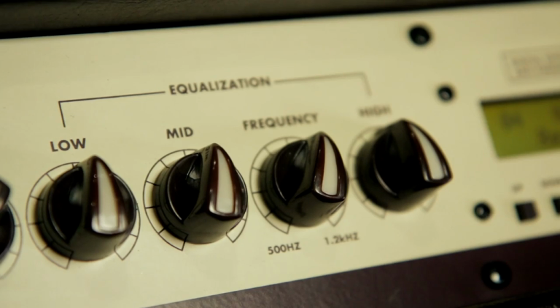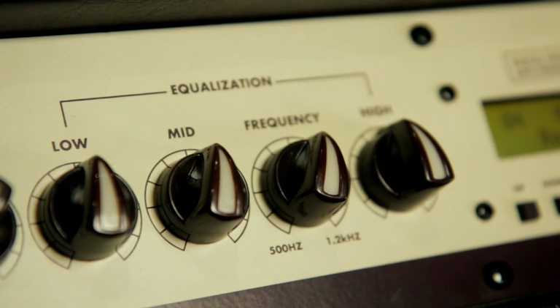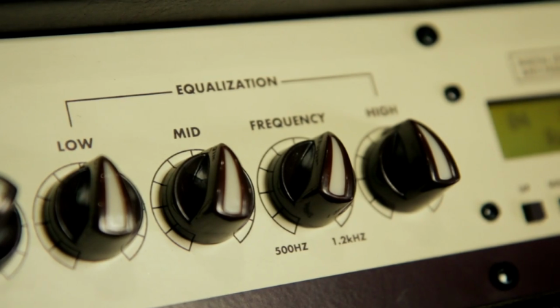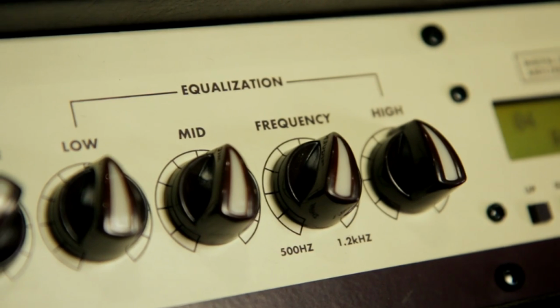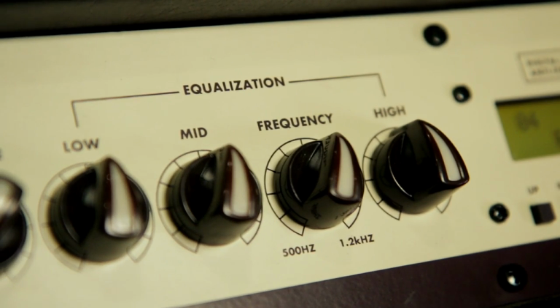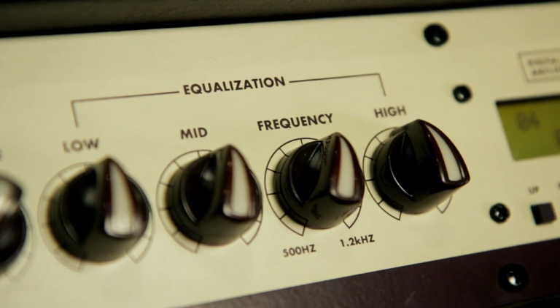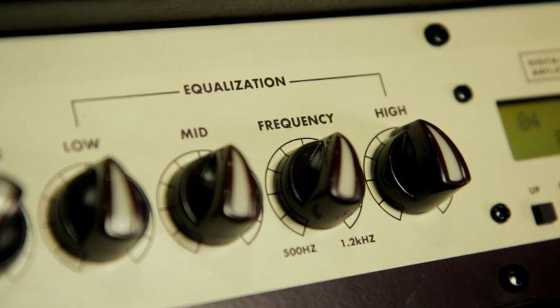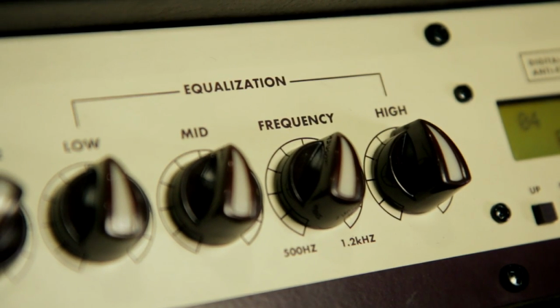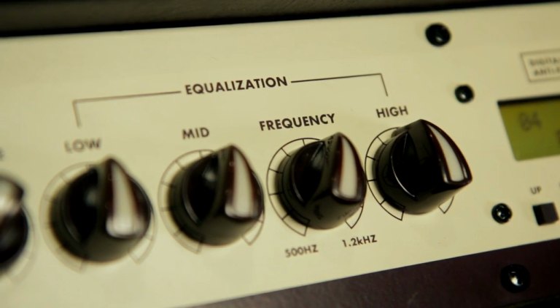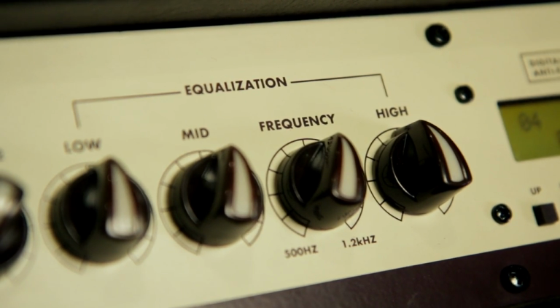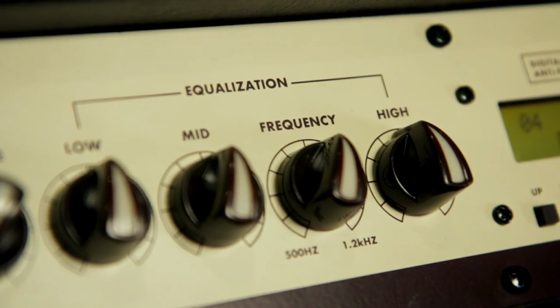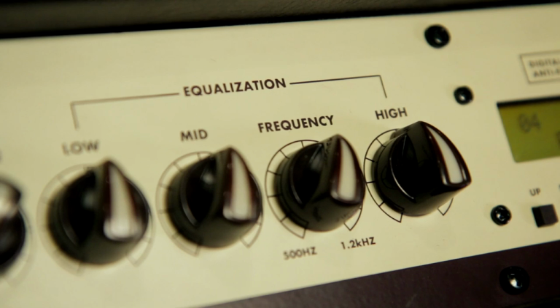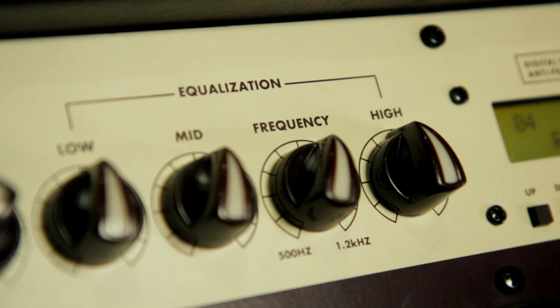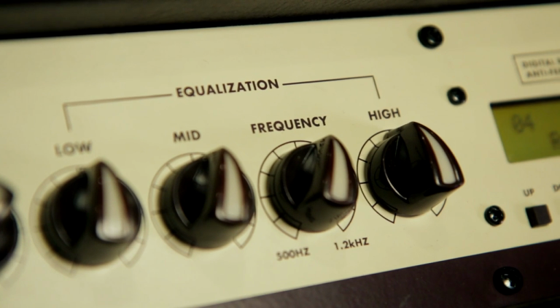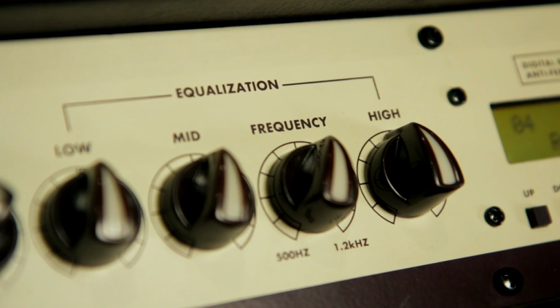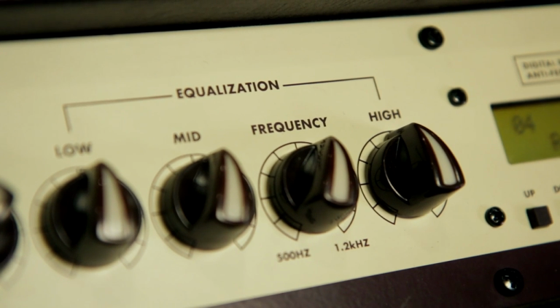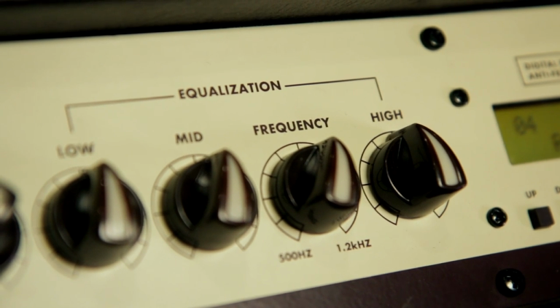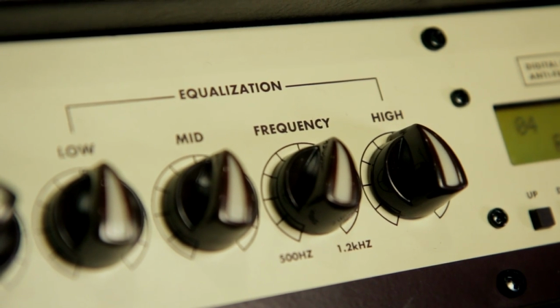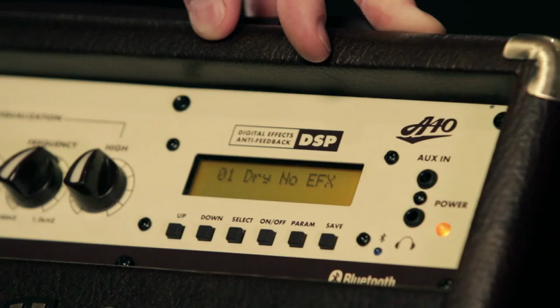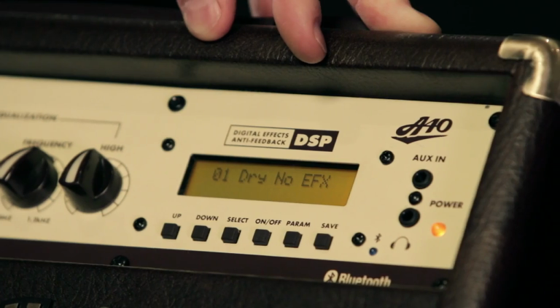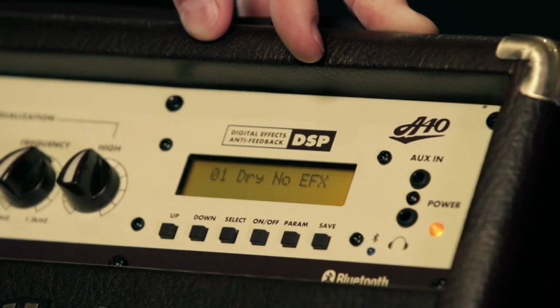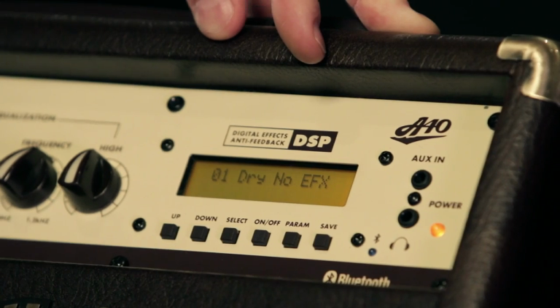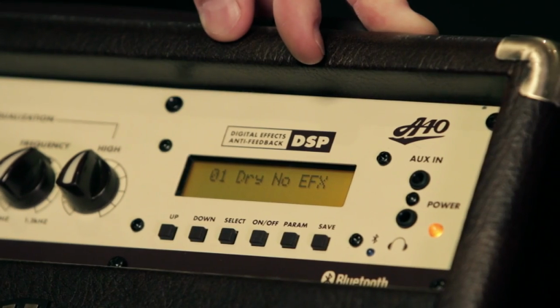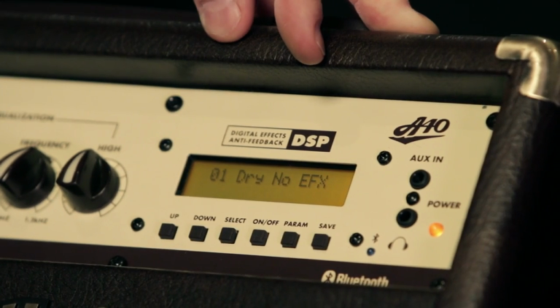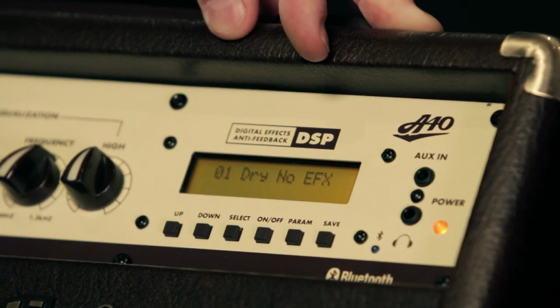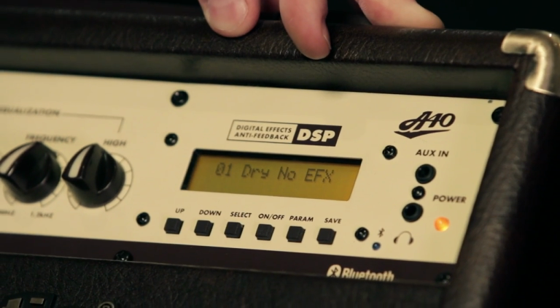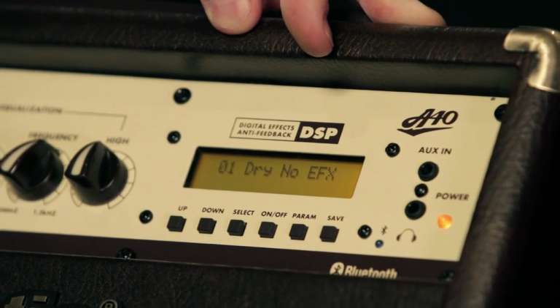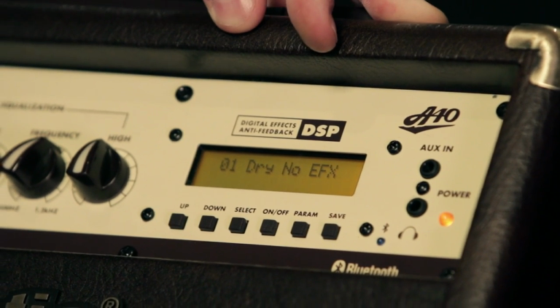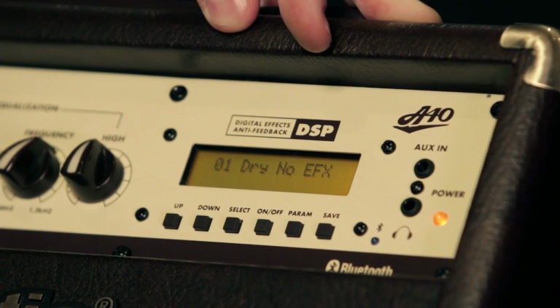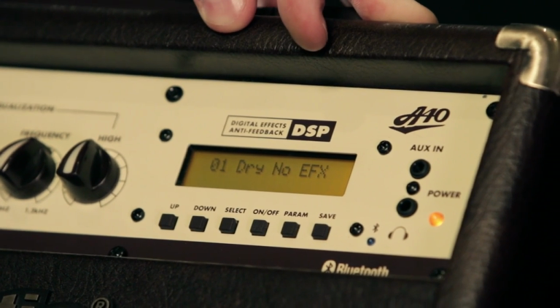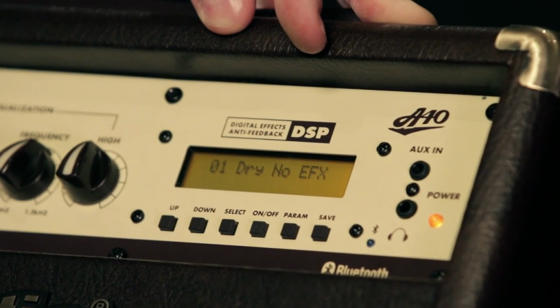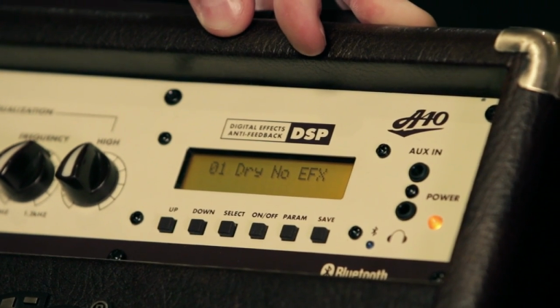The 3-band EQ features a sweepable midrange, which gives you additional tone options. Over to the right you'll see the DSP section of the amplifier.